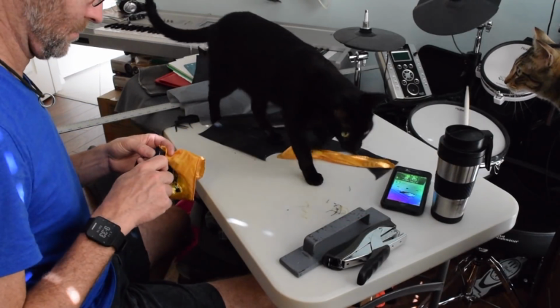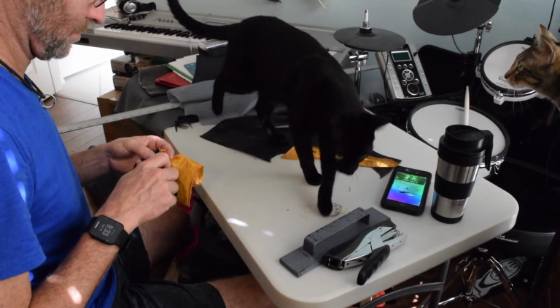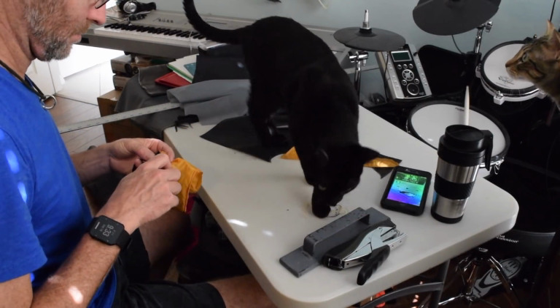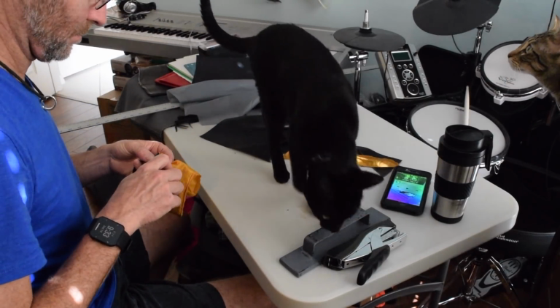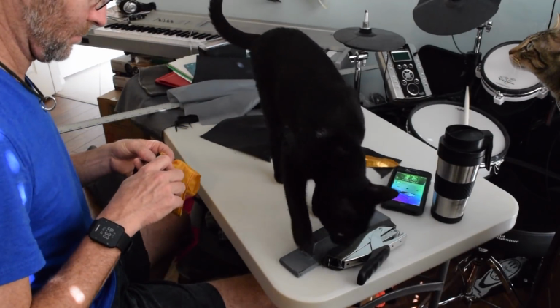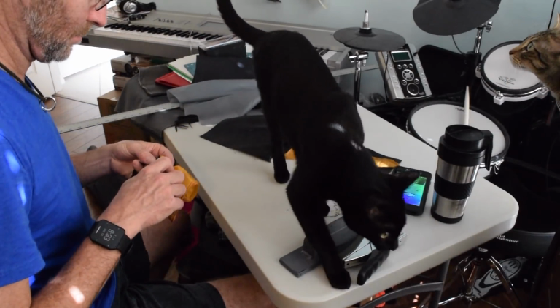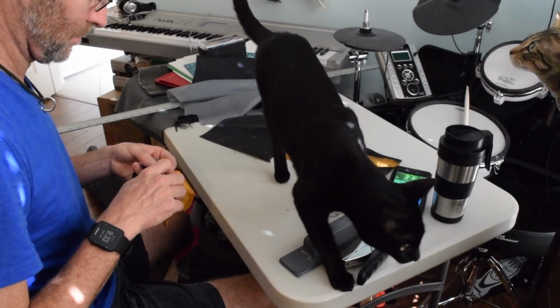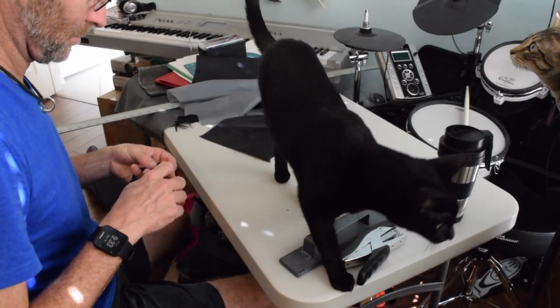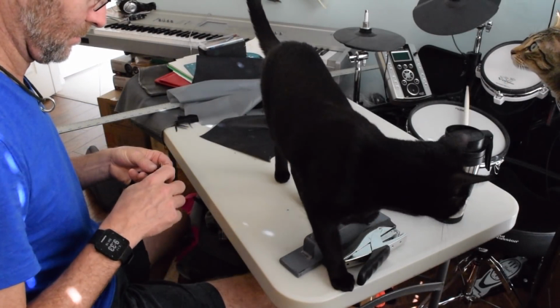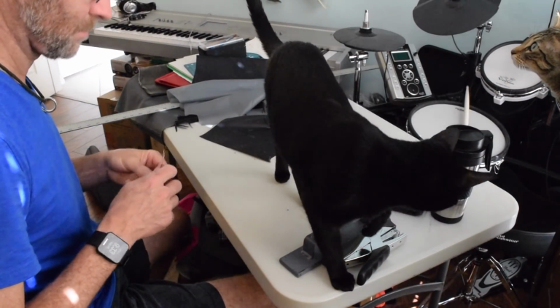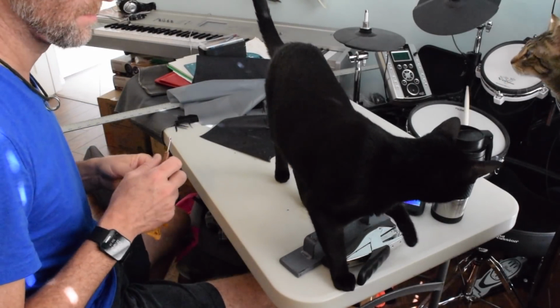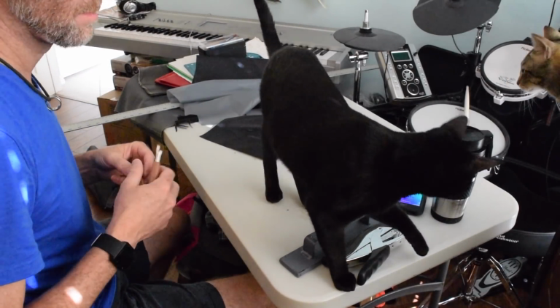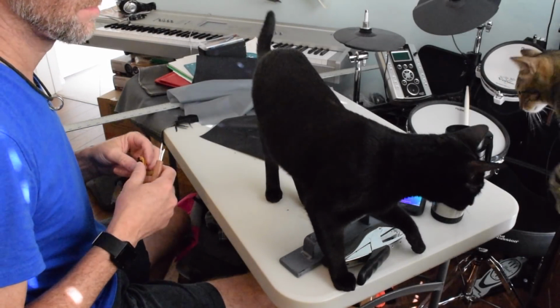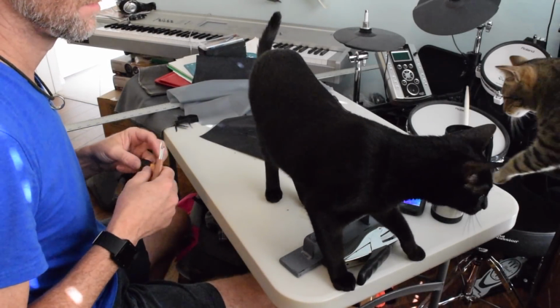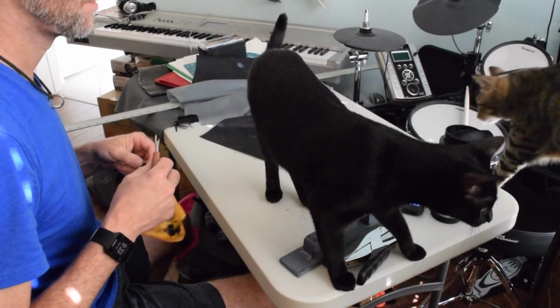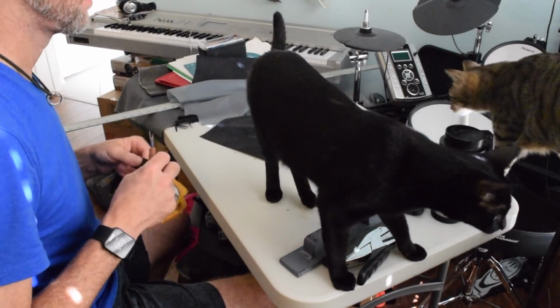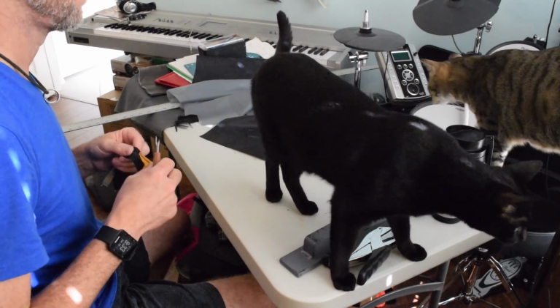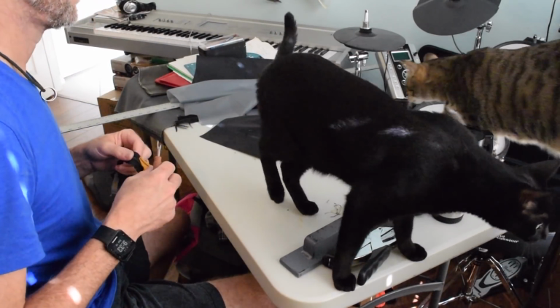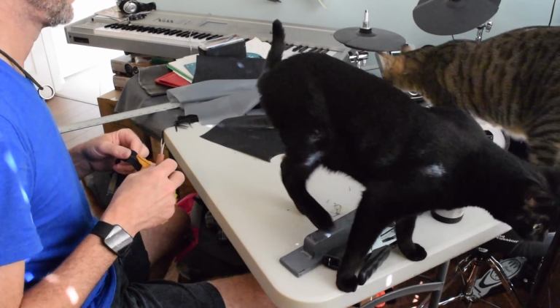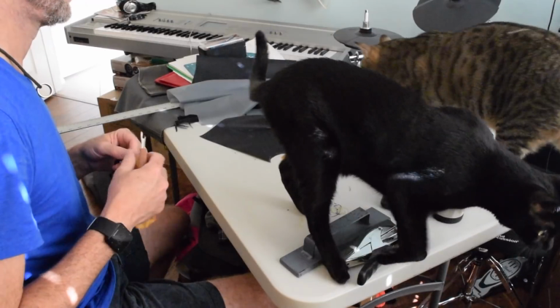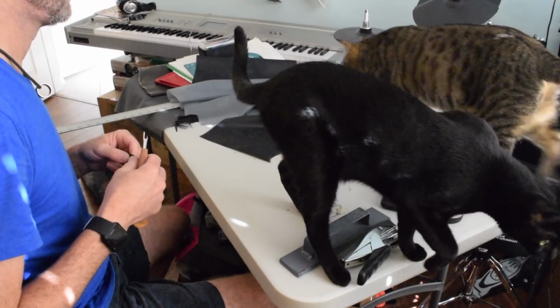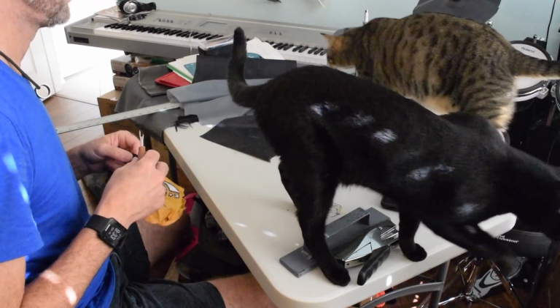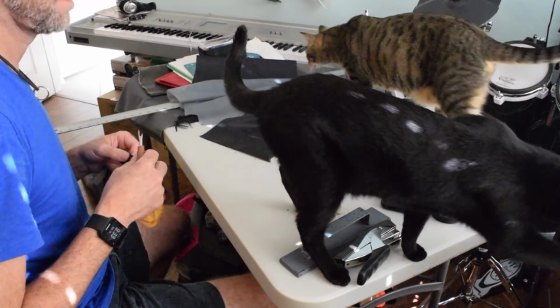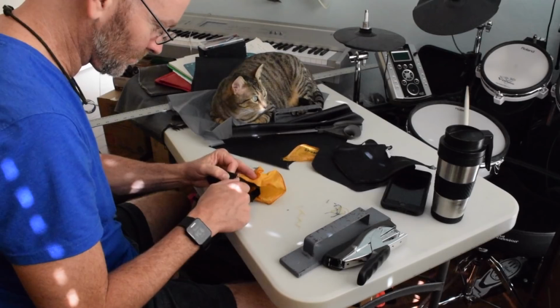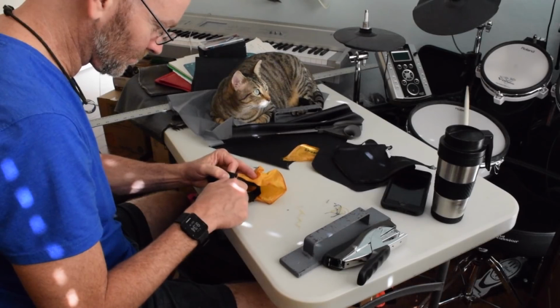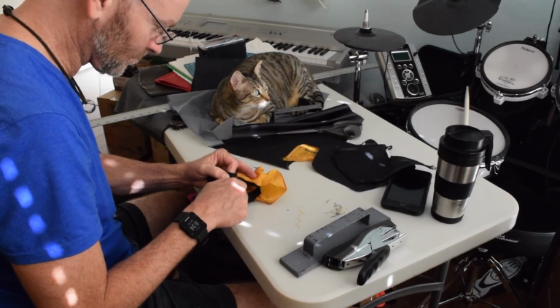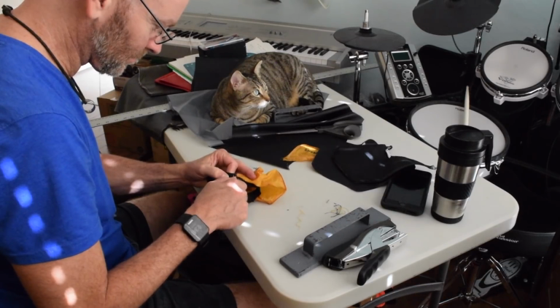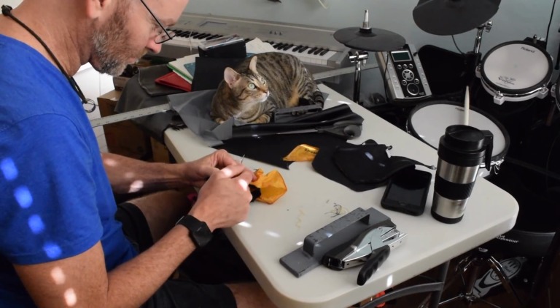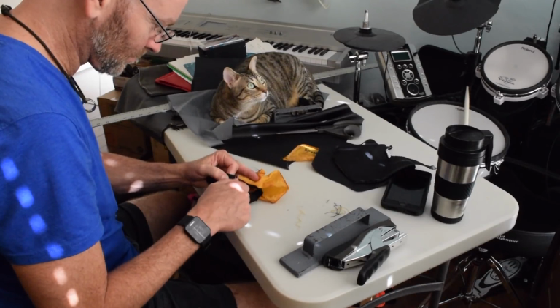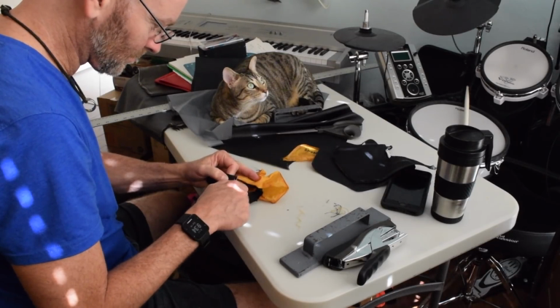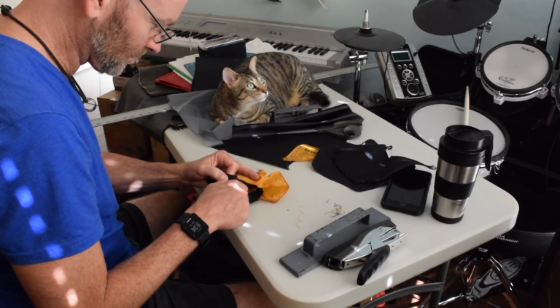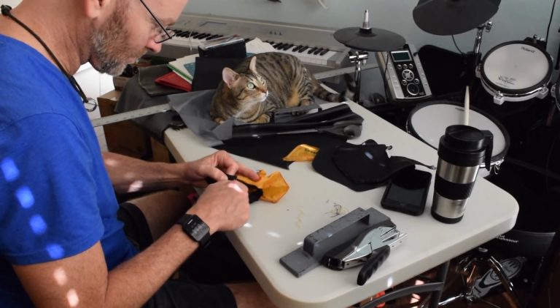Bobbin the black cat is always happy to lend a hand, but his sister Coquina apparently thought I needed even more help.